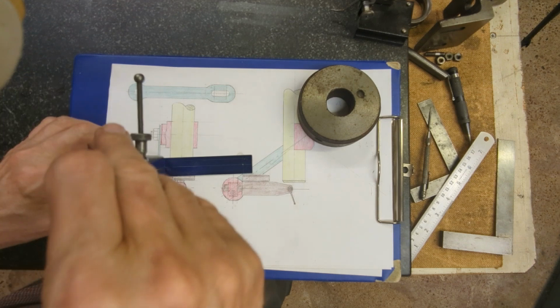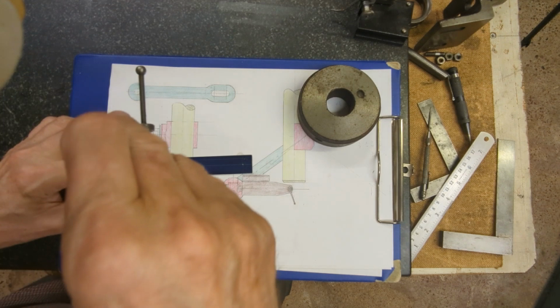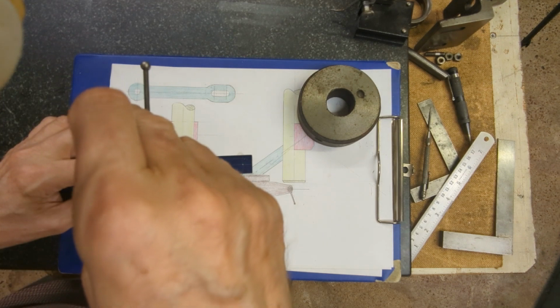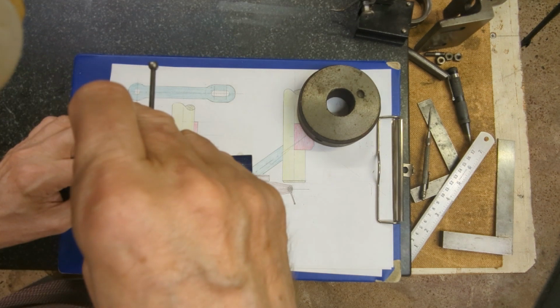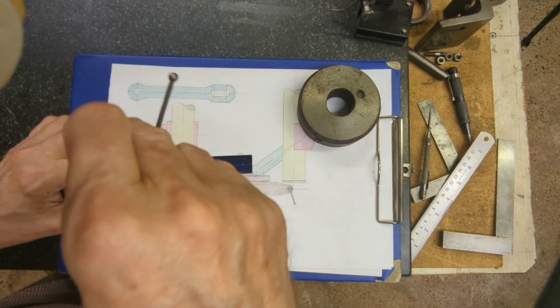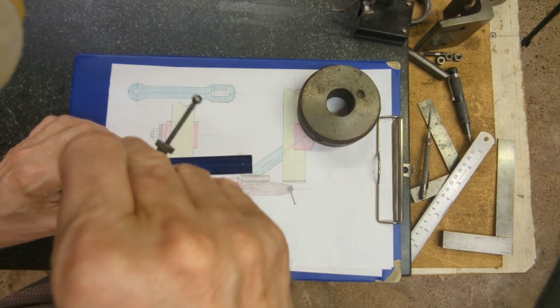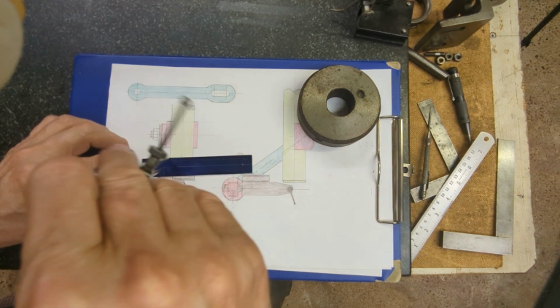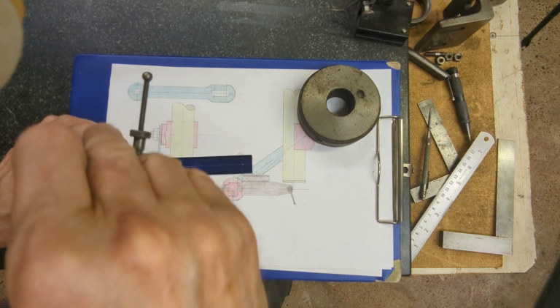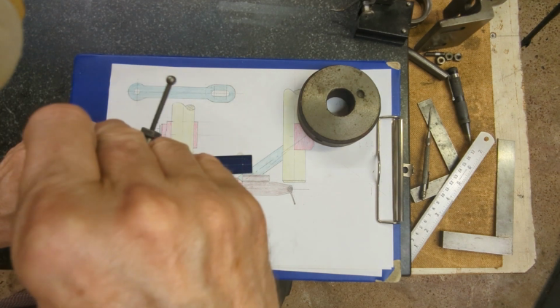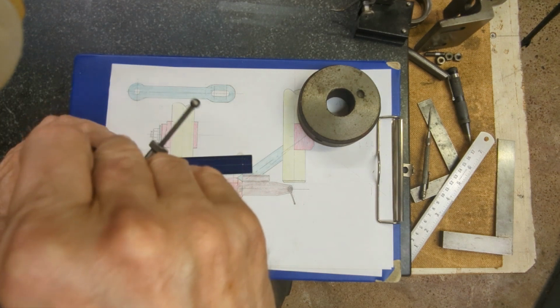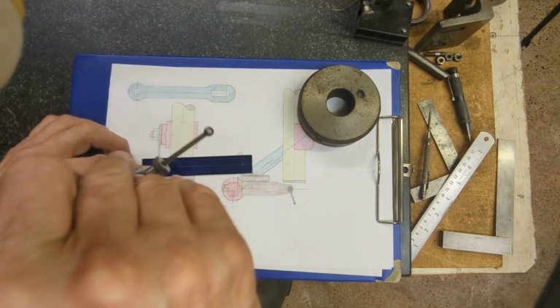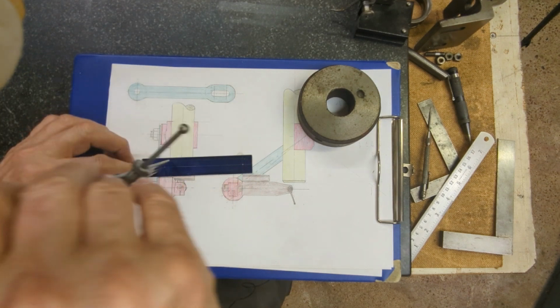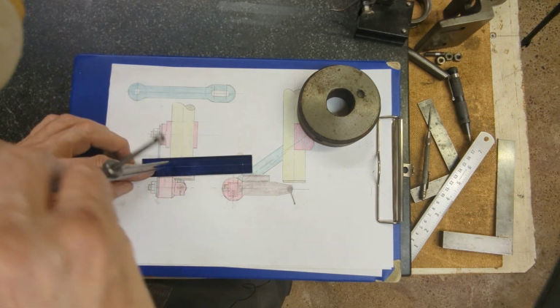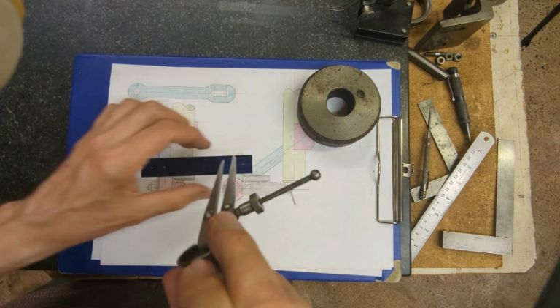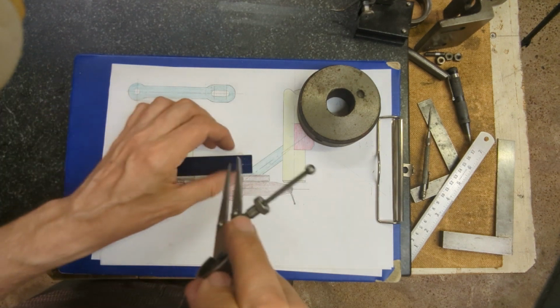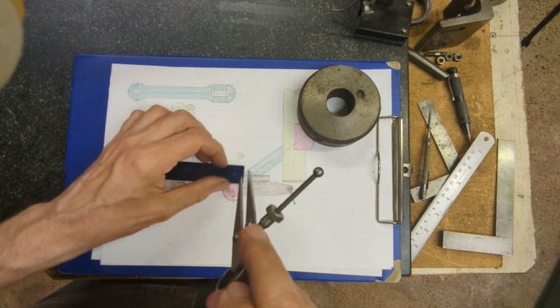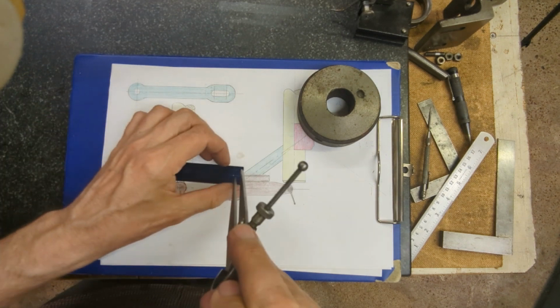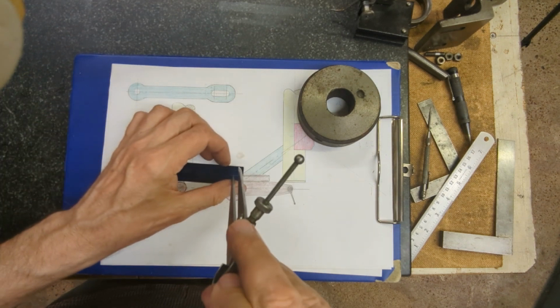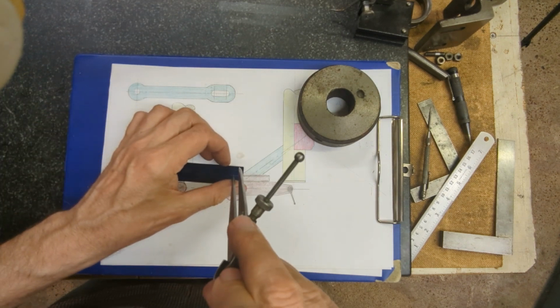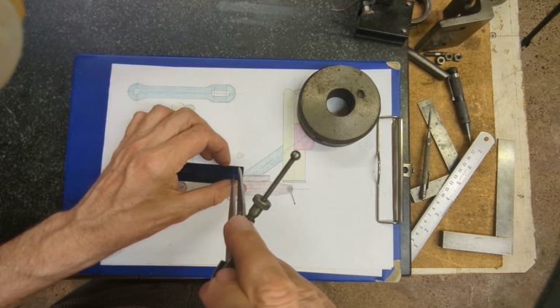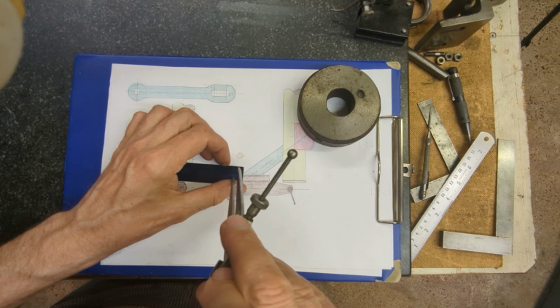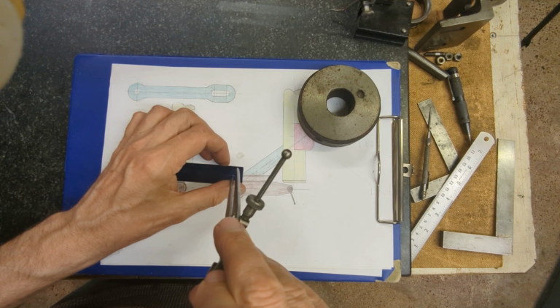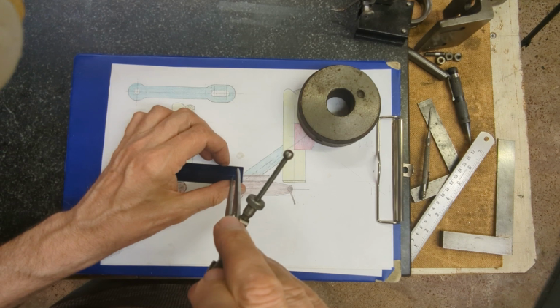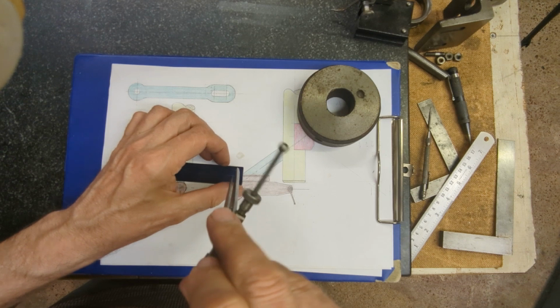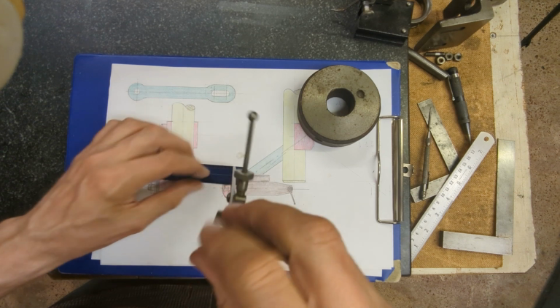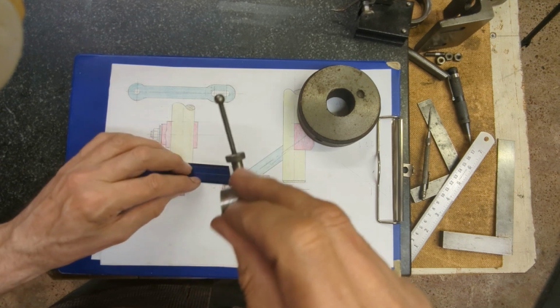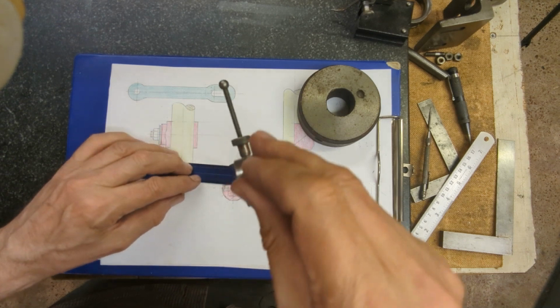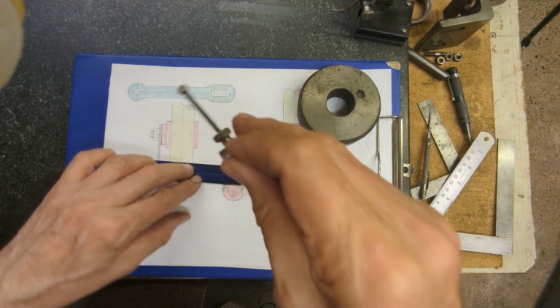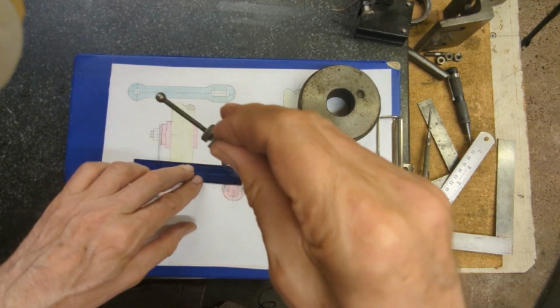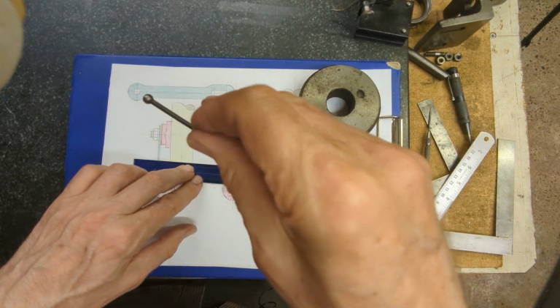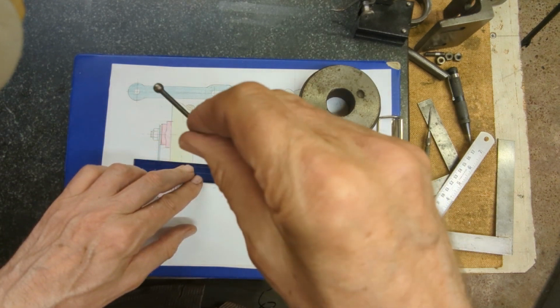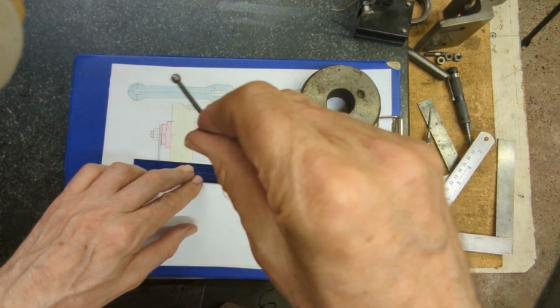This marking out might not be strictly necessary, but it's certainly helpful when you're on the machine to have a line to work up to.